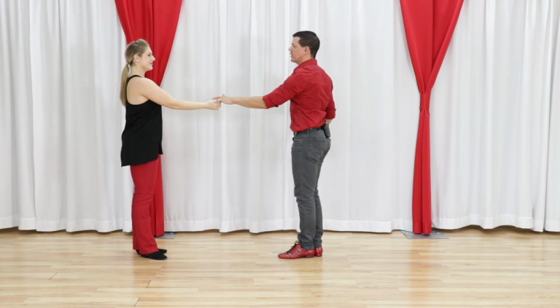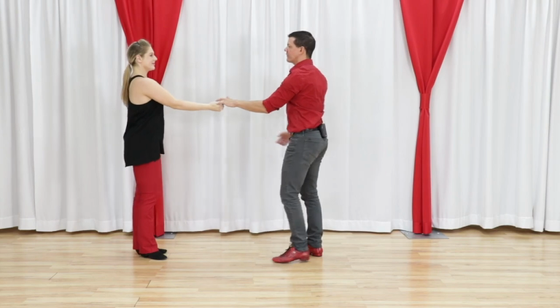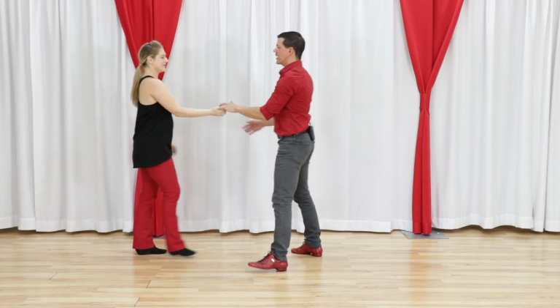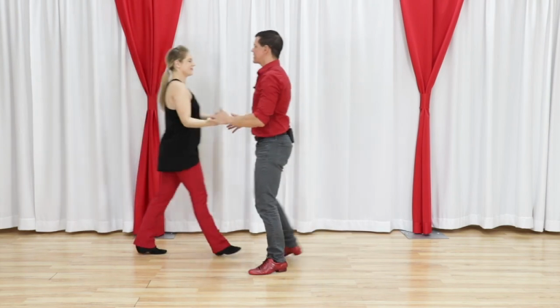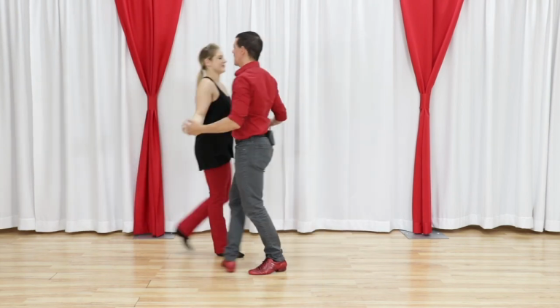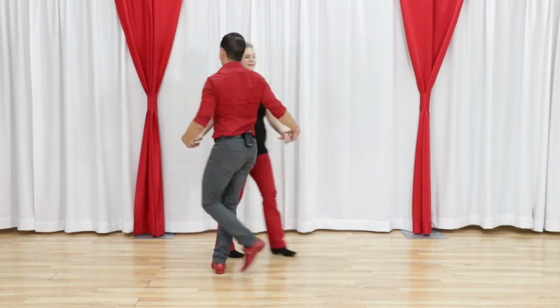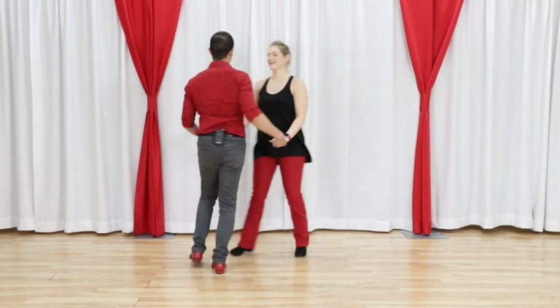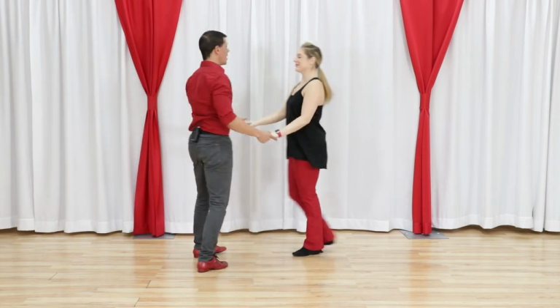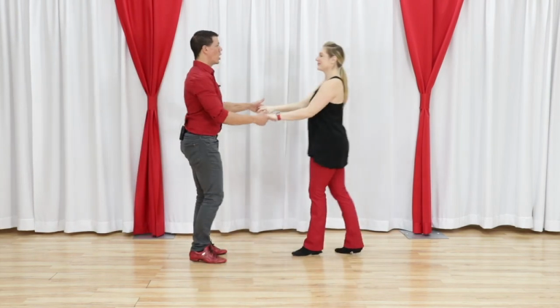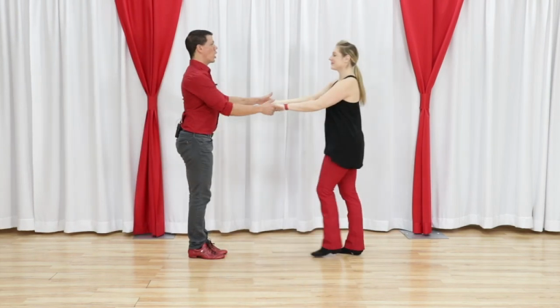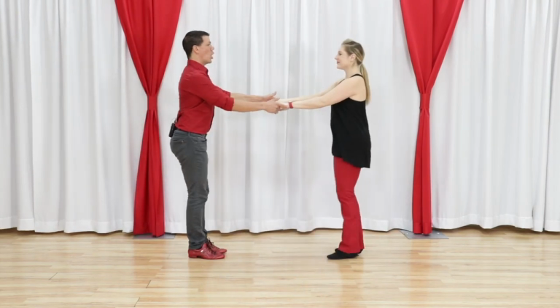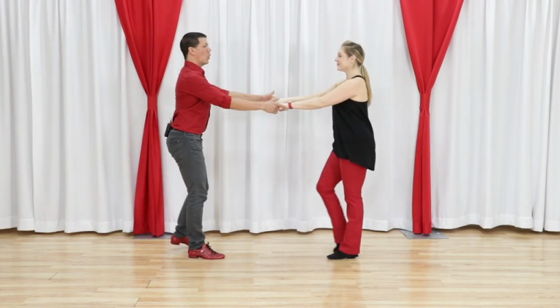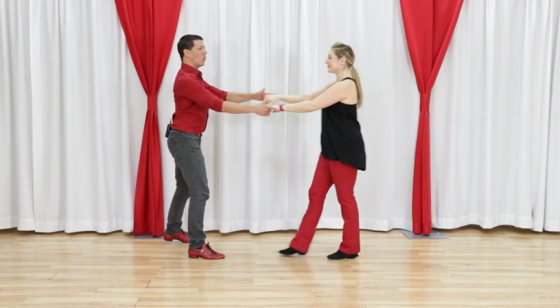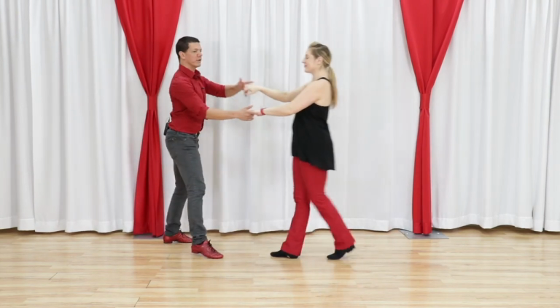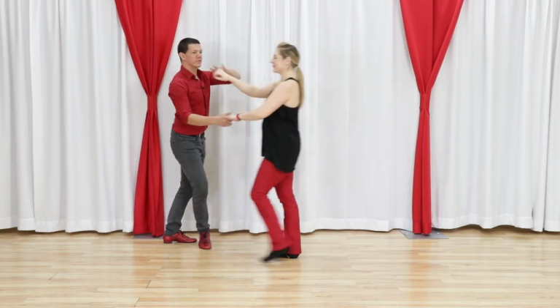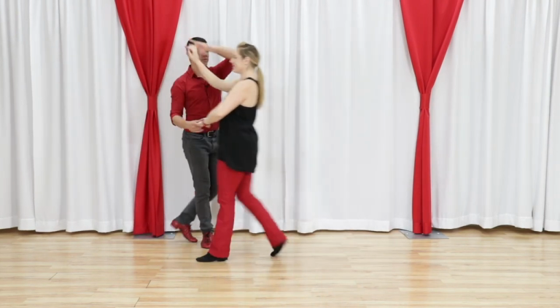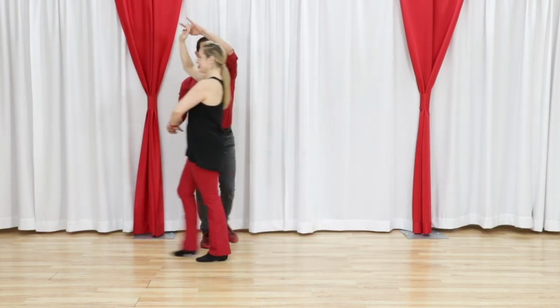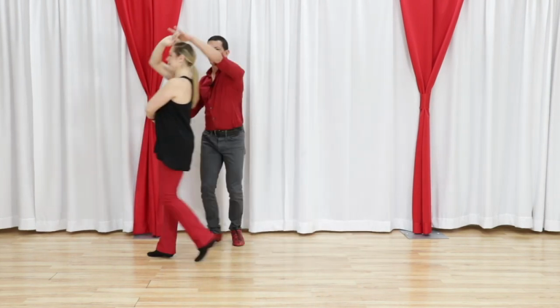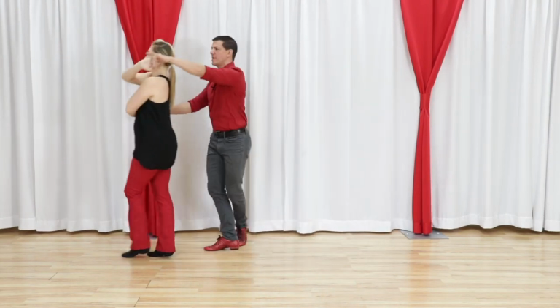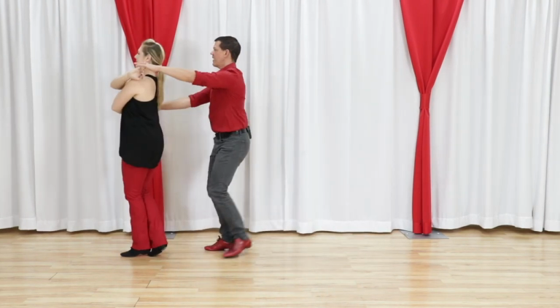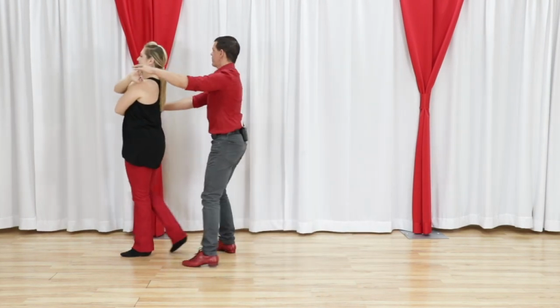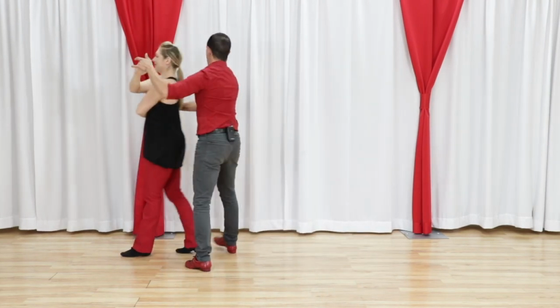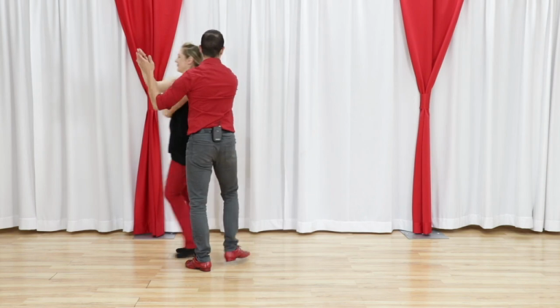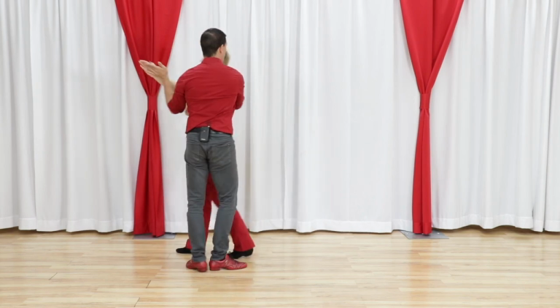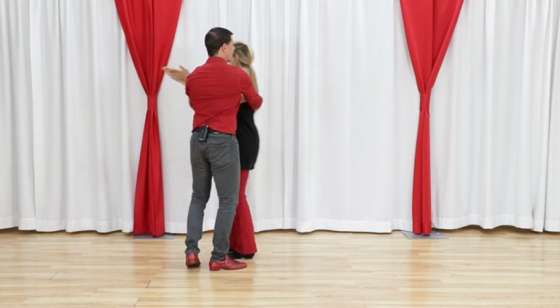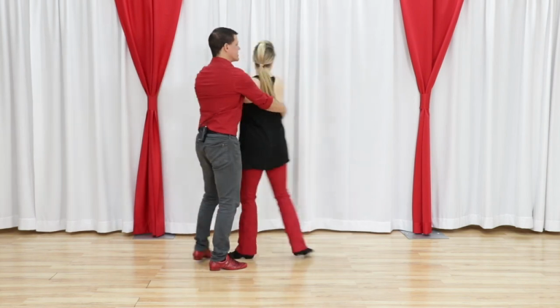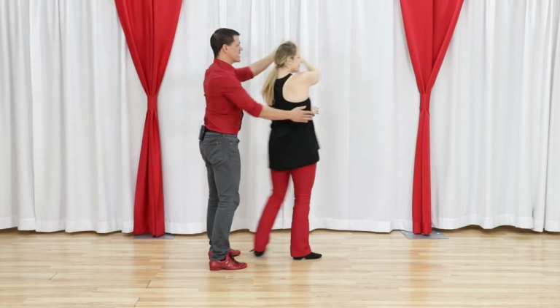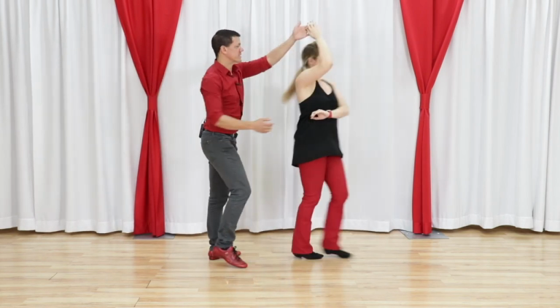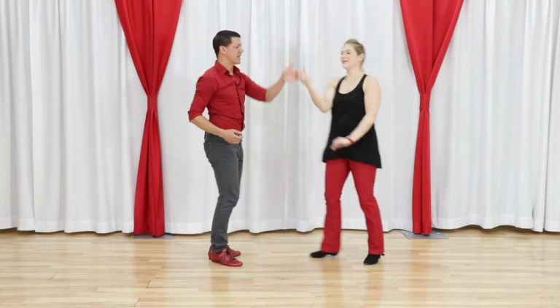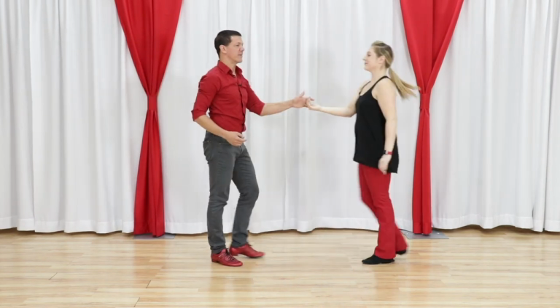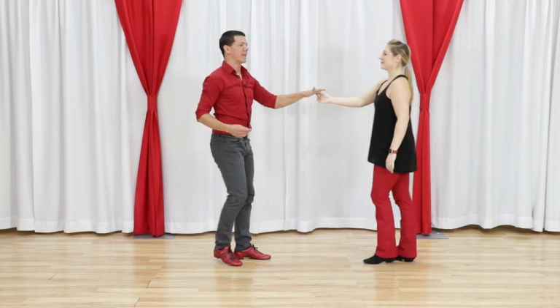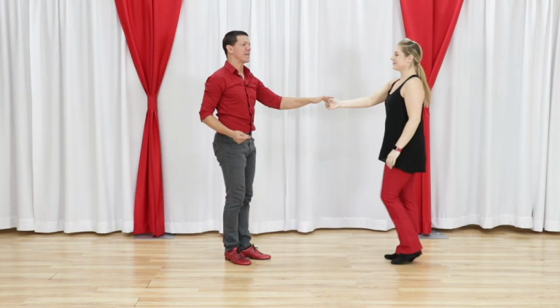If we look at it from the other side: one, two, three and four, five, six, seven, and eight.